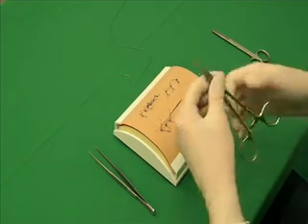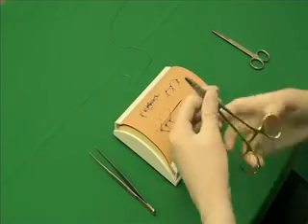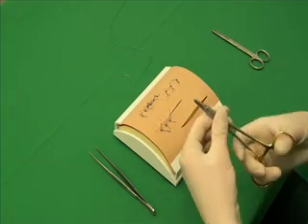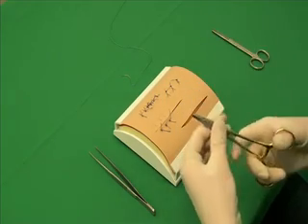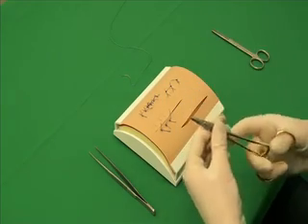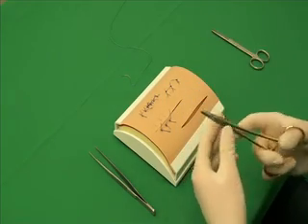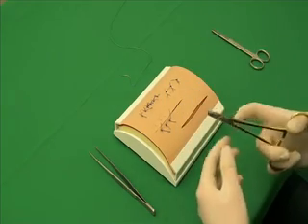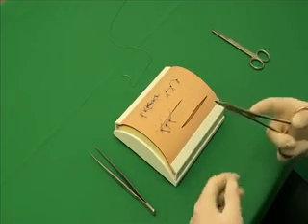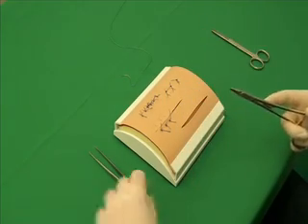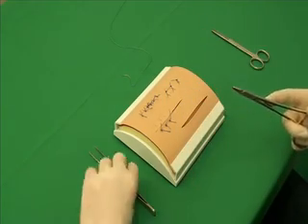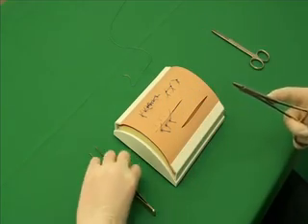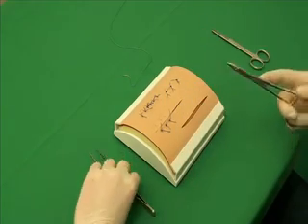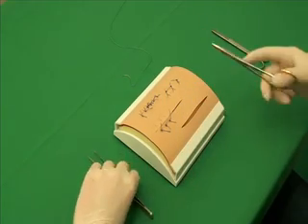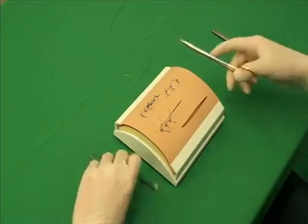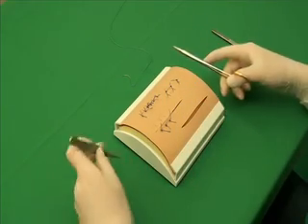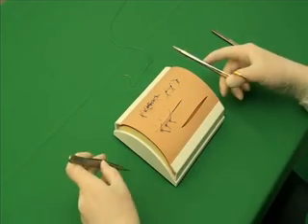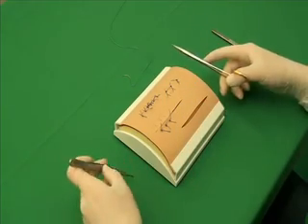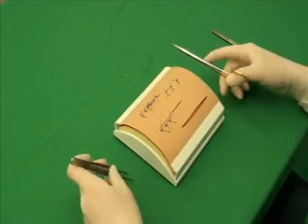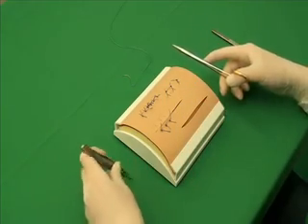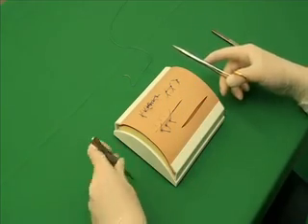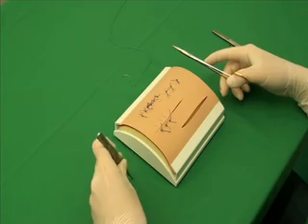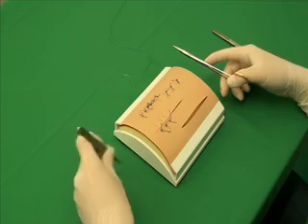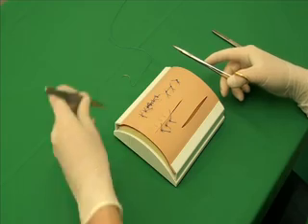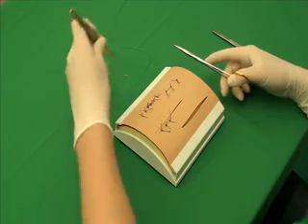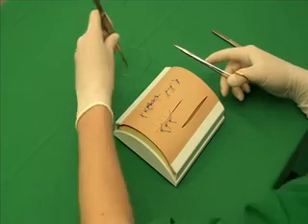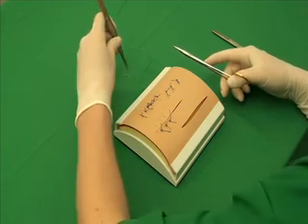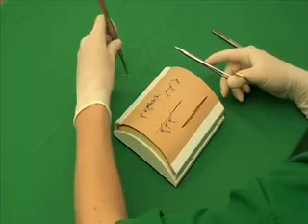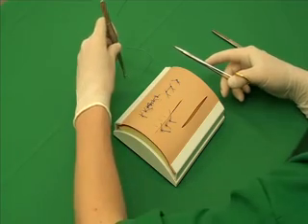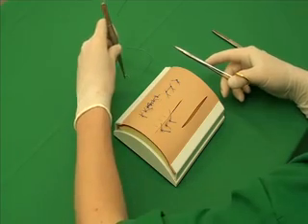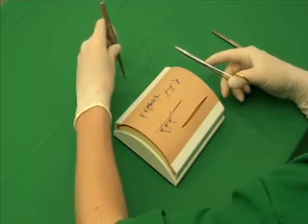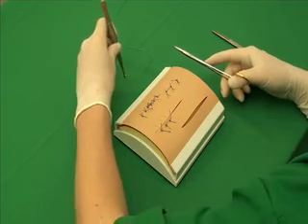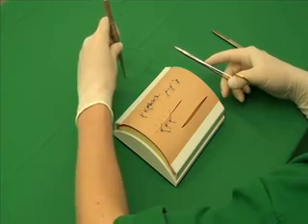In addition to a needle and suture material, you will need needle holders, forceps and scissors.